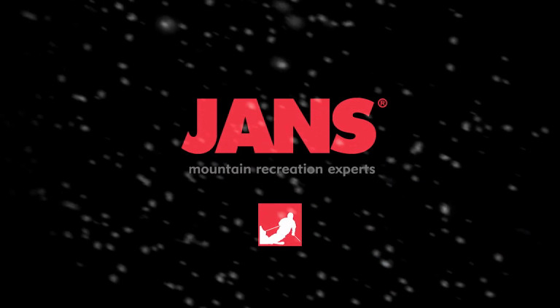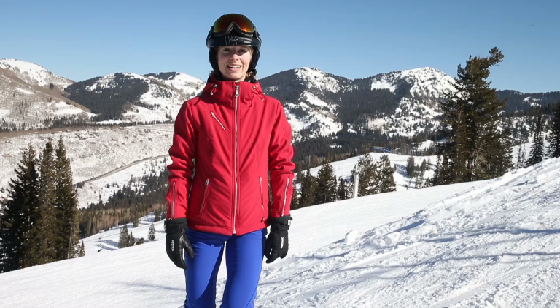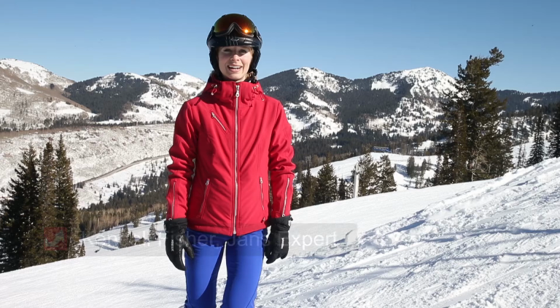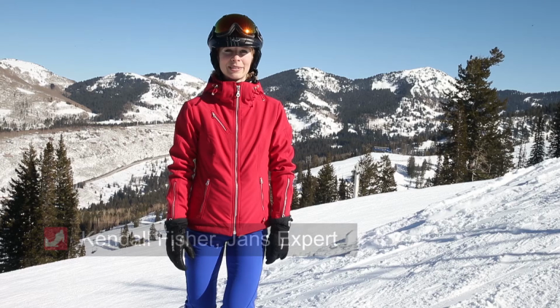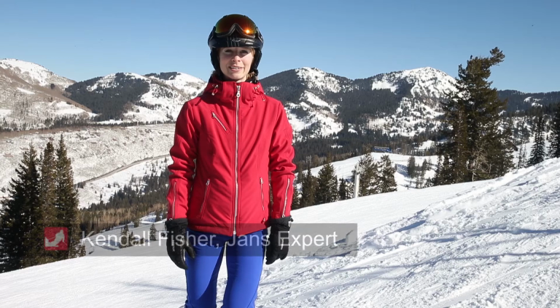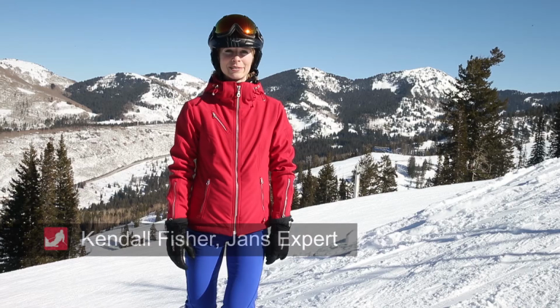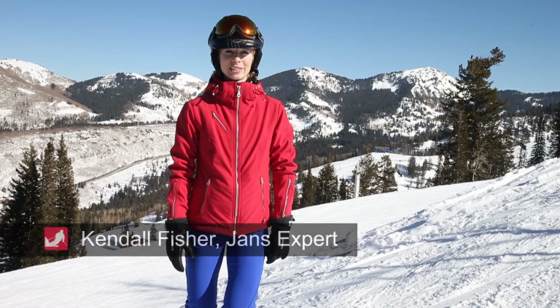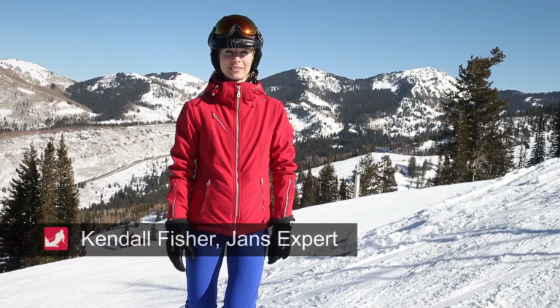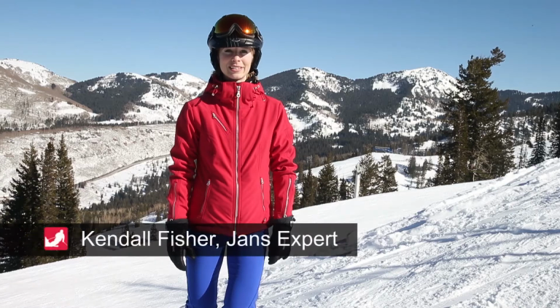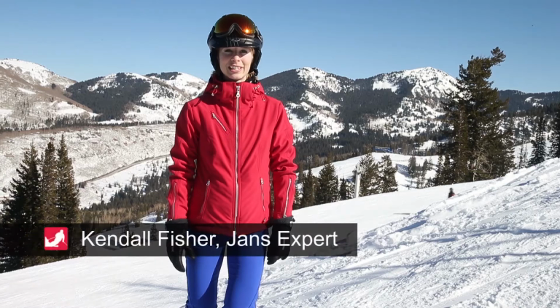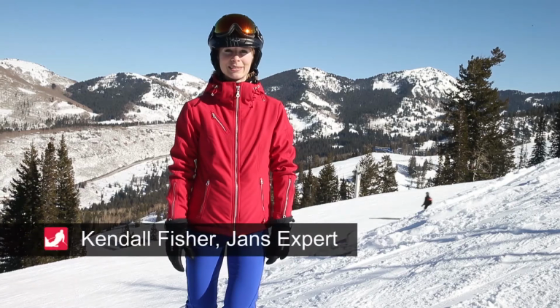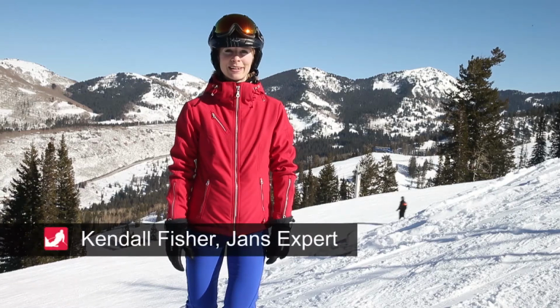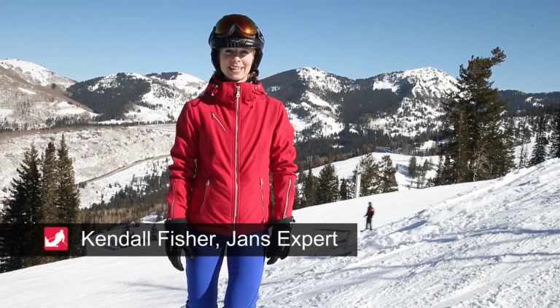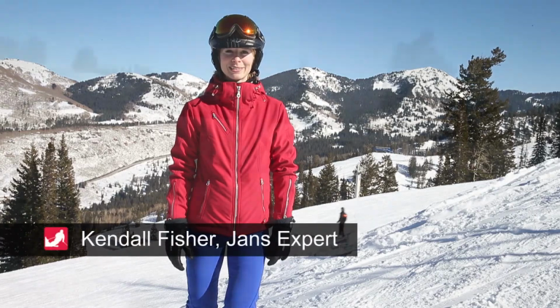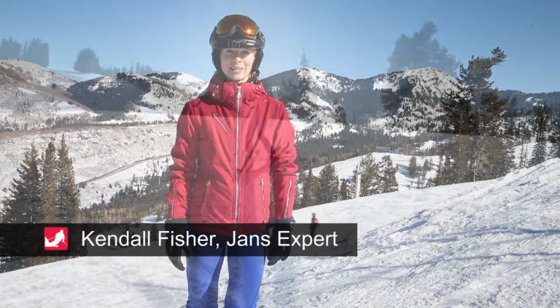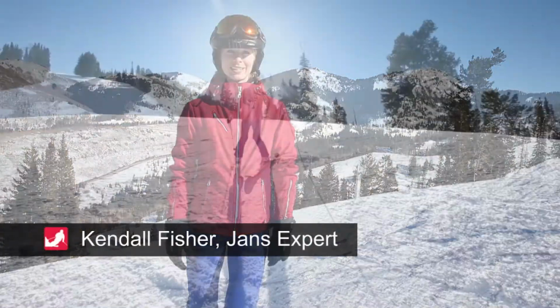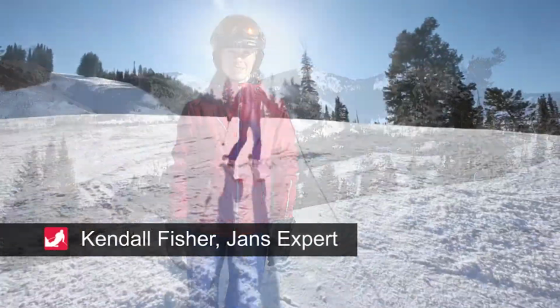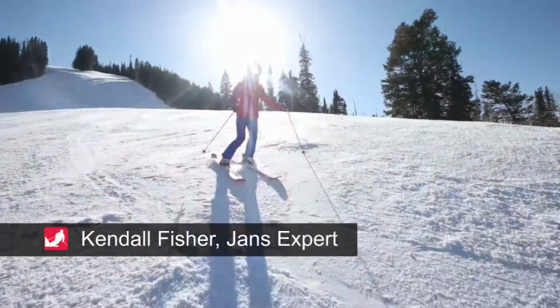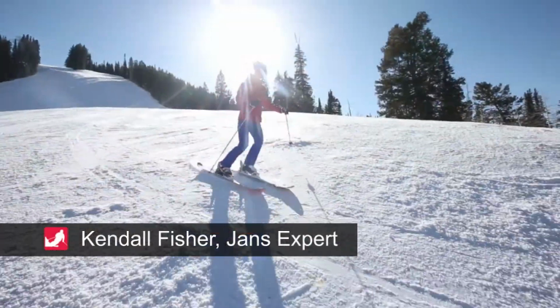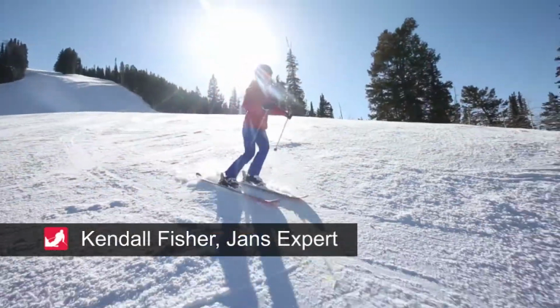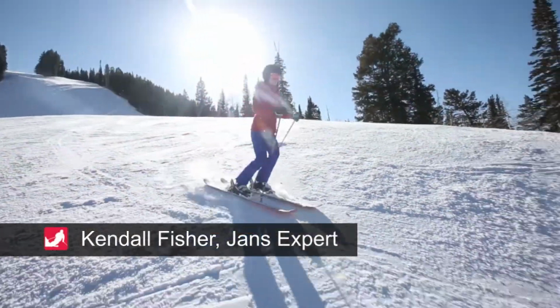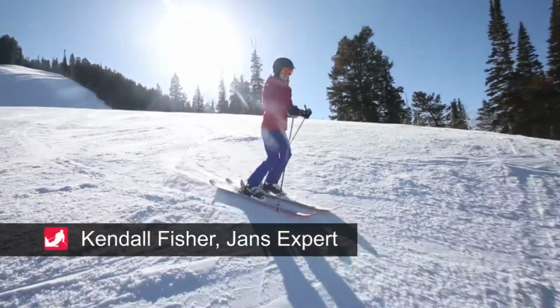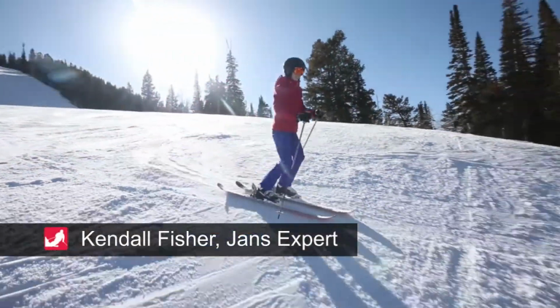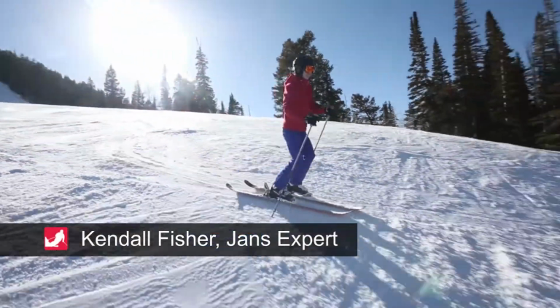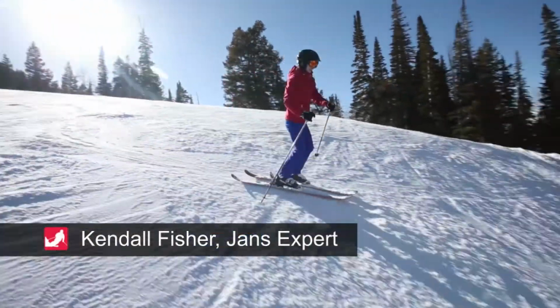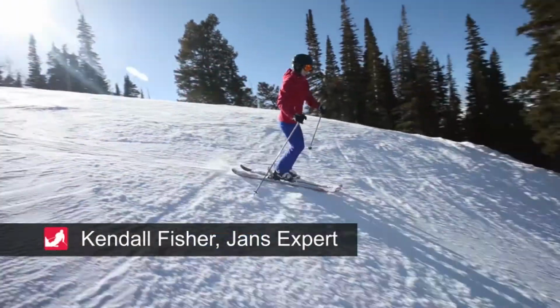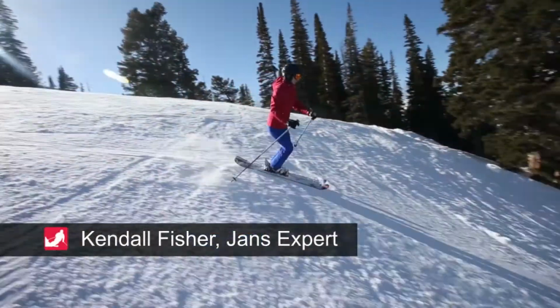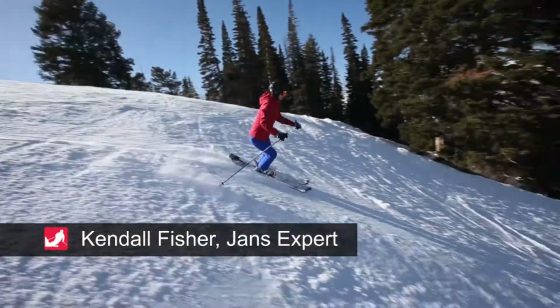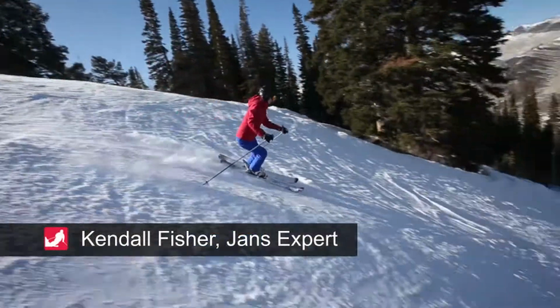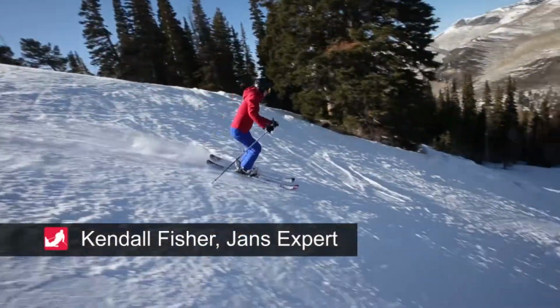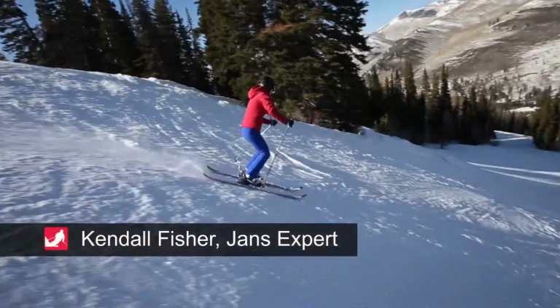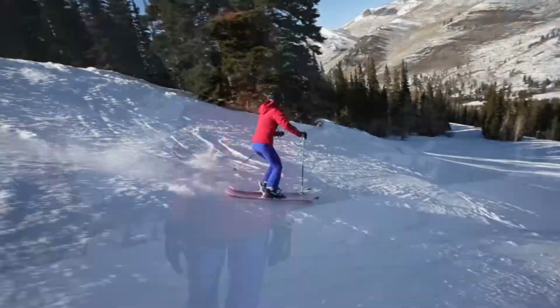Hi, I'm Kendall Fisher, Jance Mountain Expert, here with a review of the Nils Carolyn Jacket.